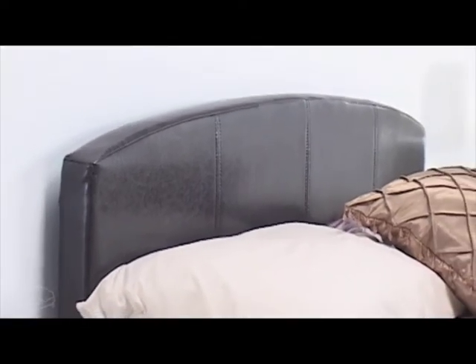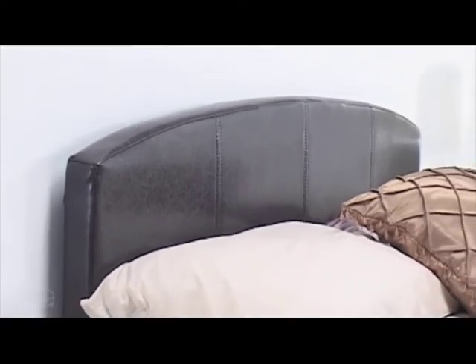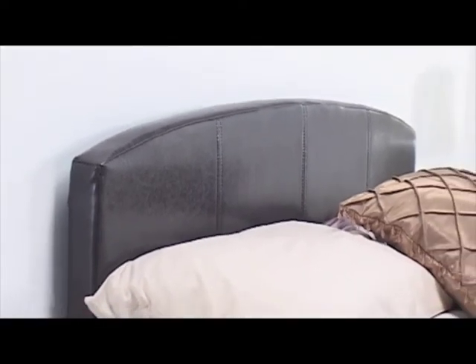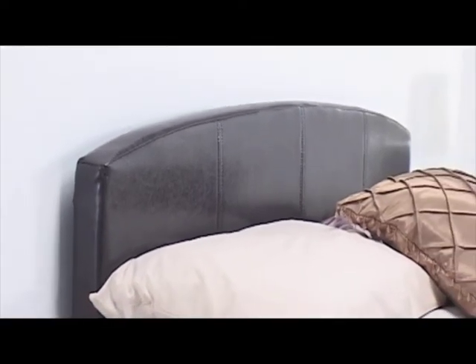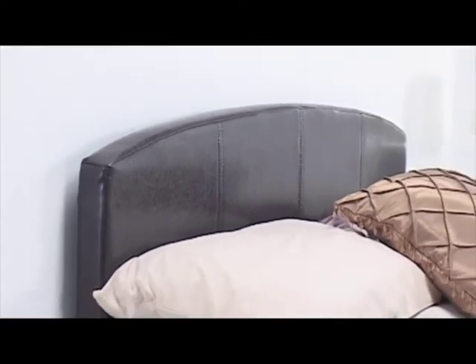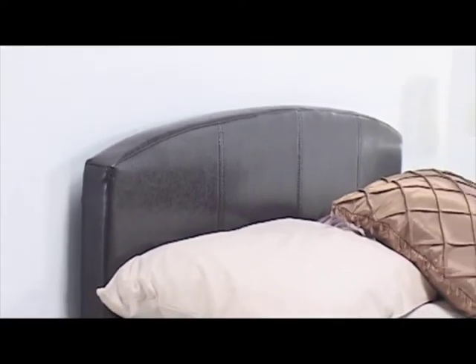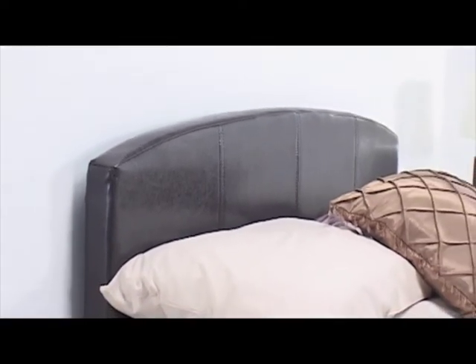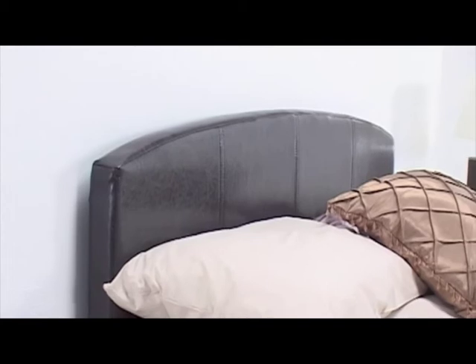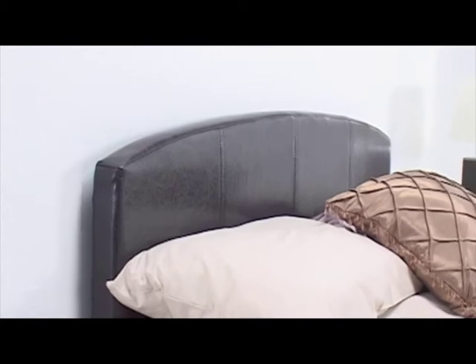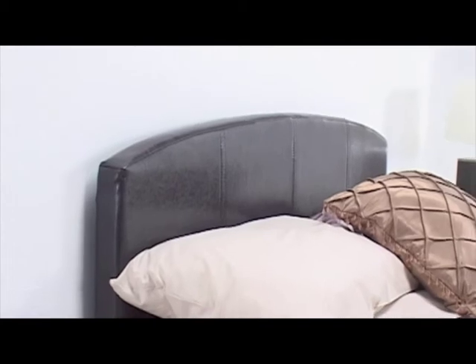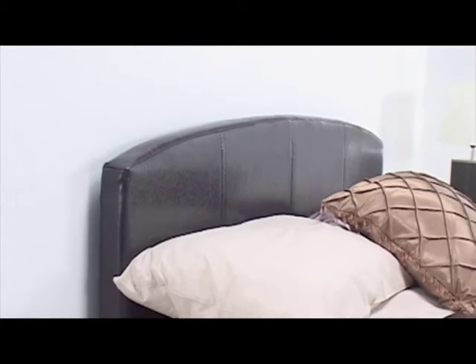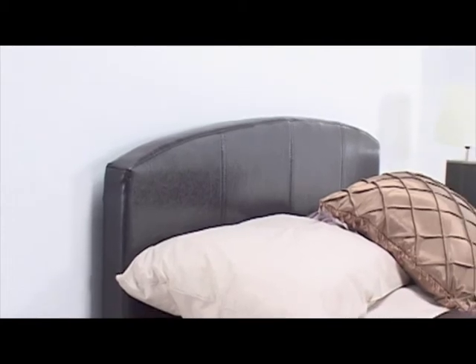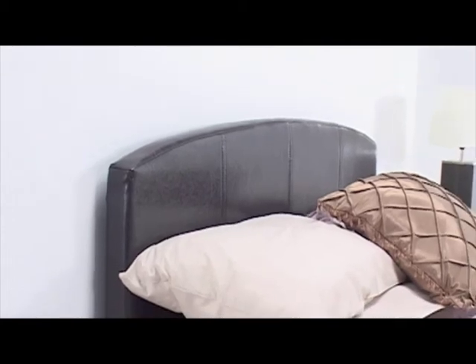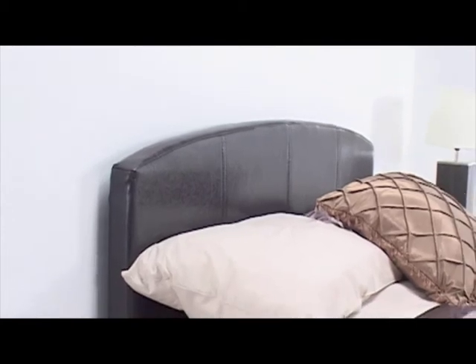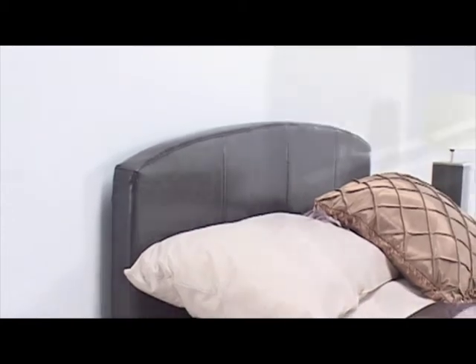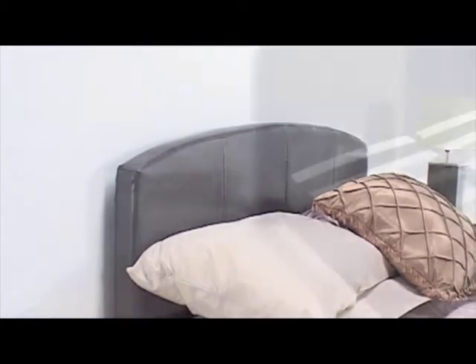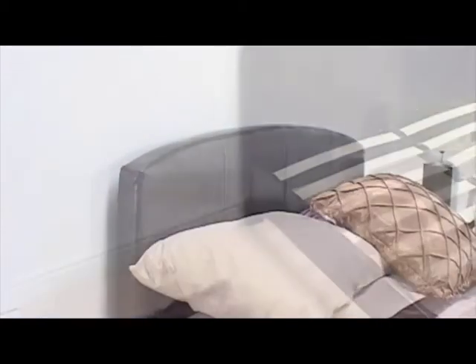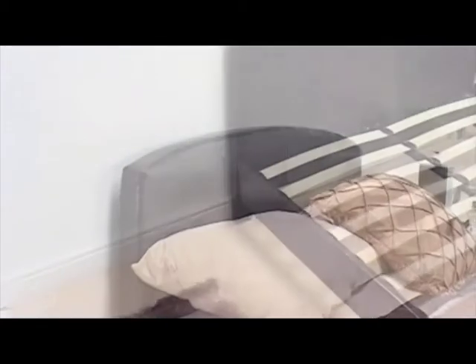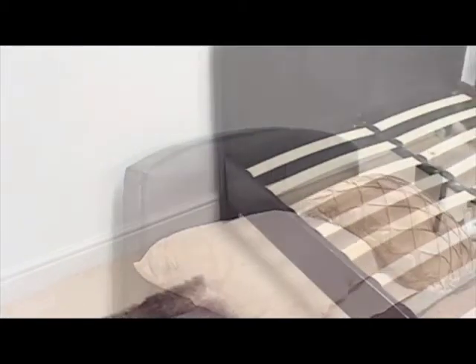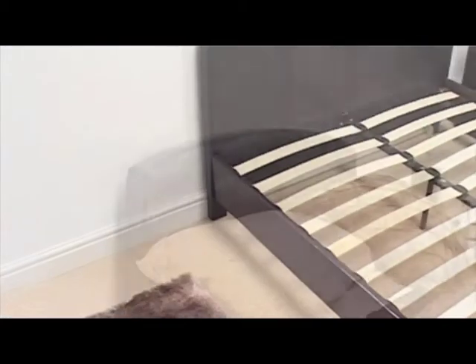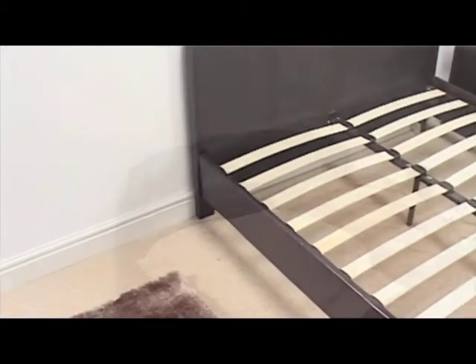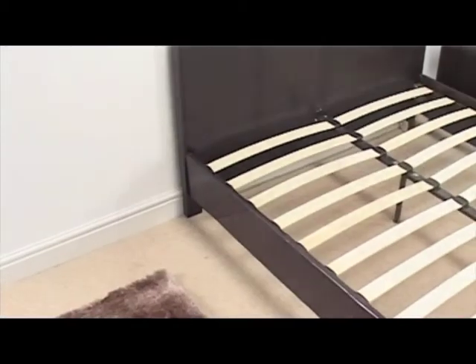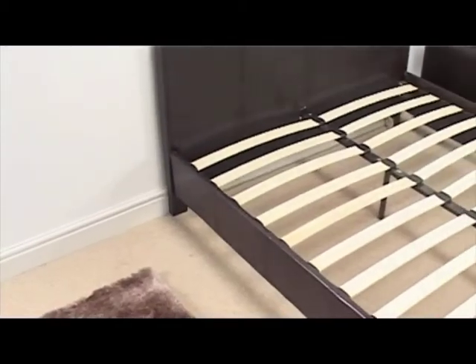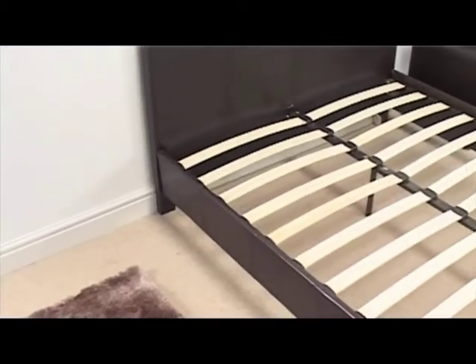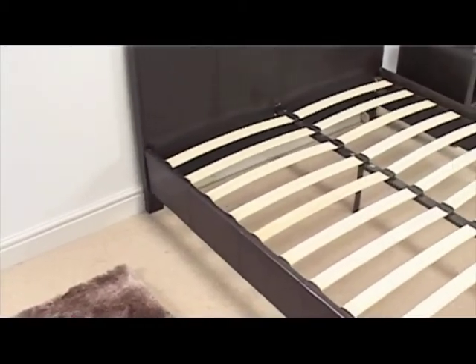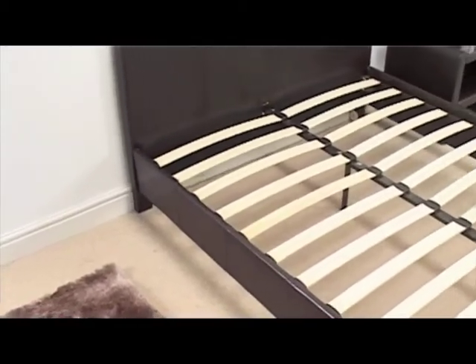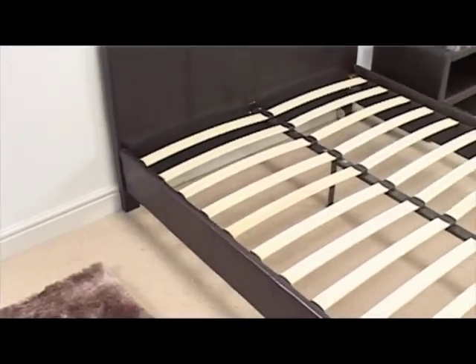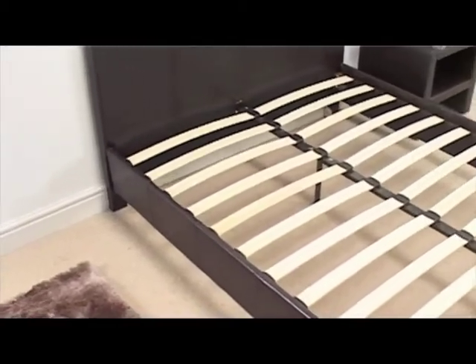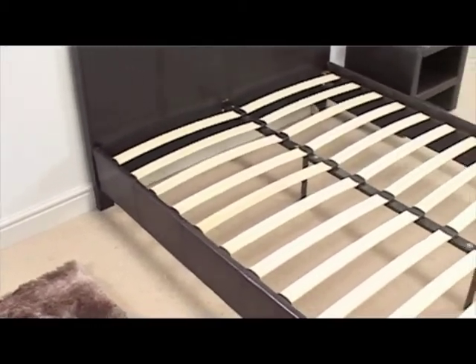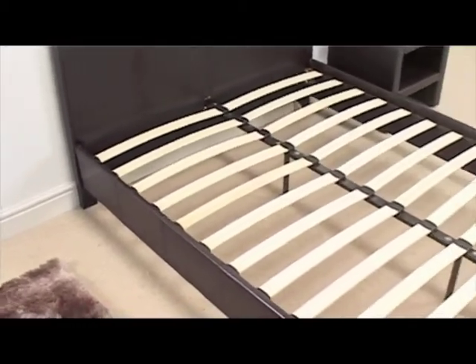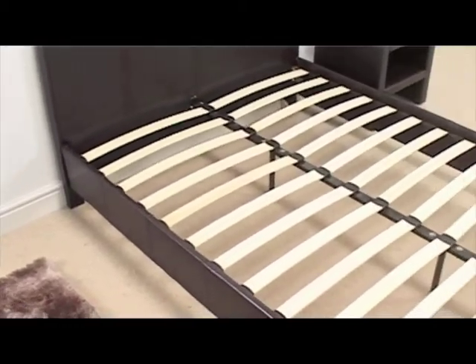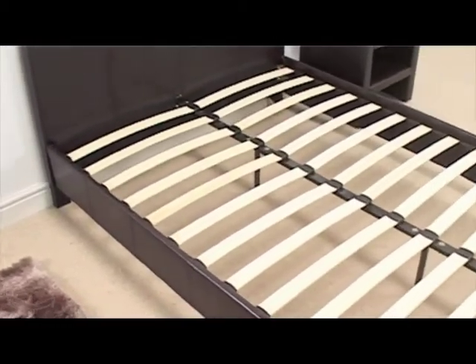Four strong wooden feet give the Natalie a sturdy base, with strong sprung slats giving your mattress outstanding support.